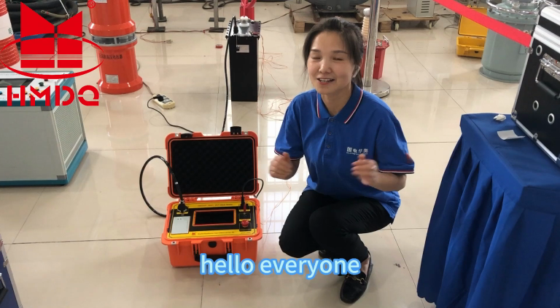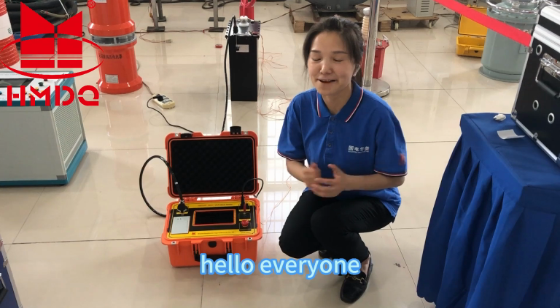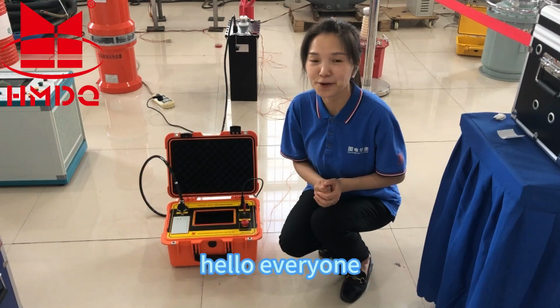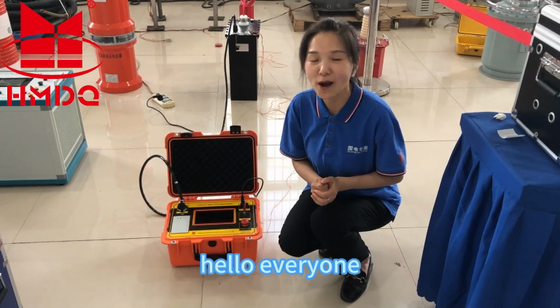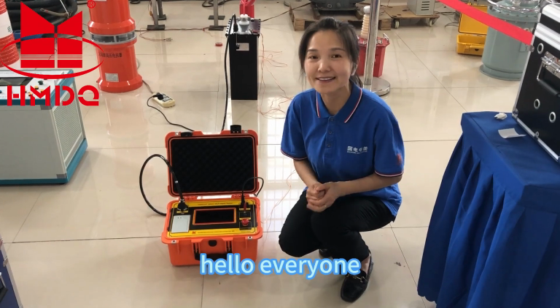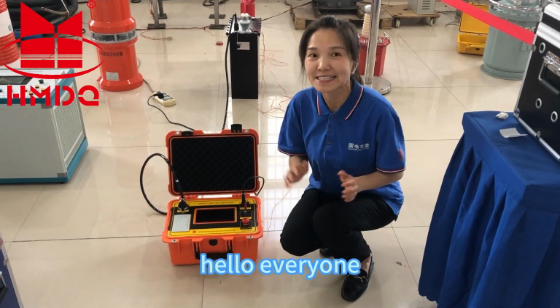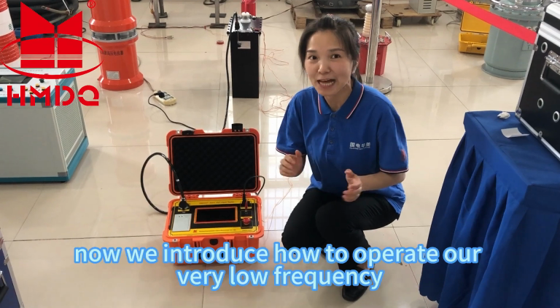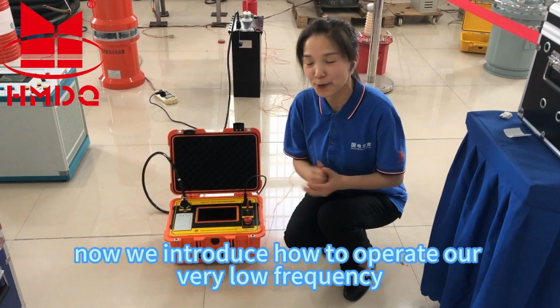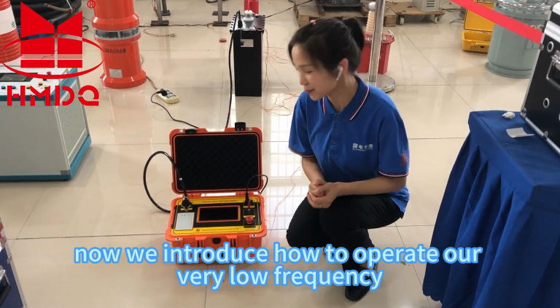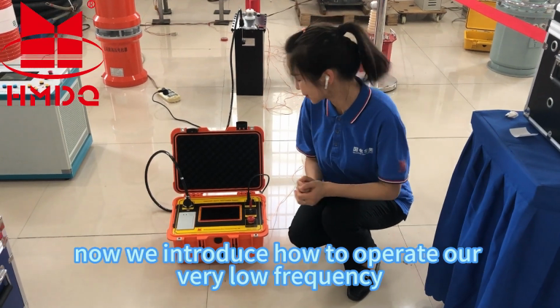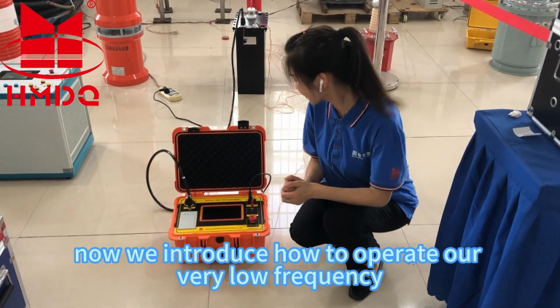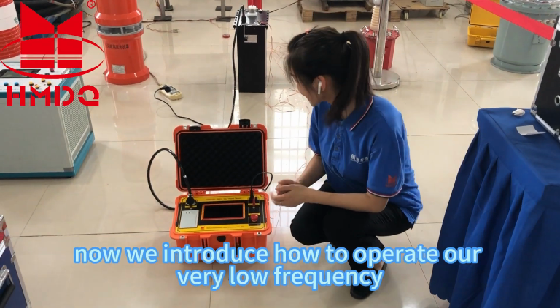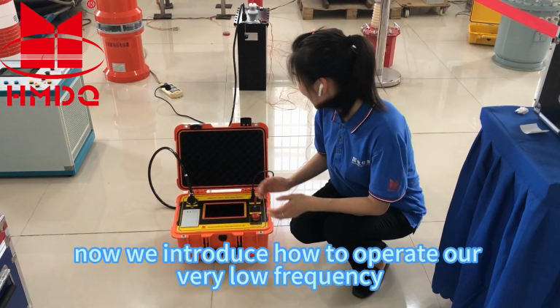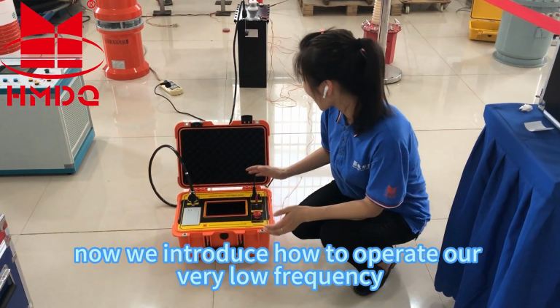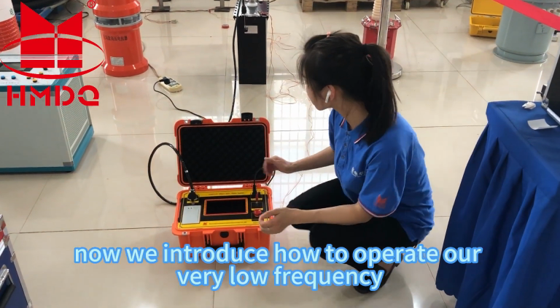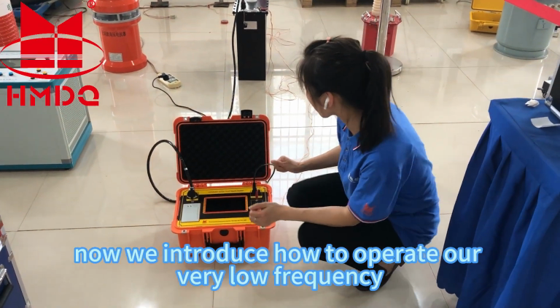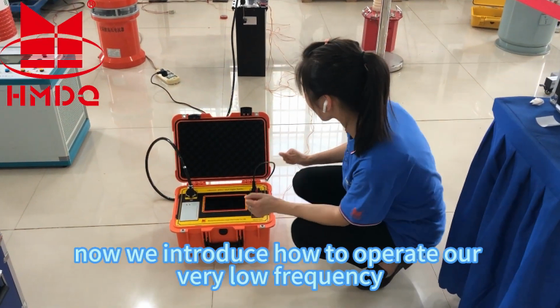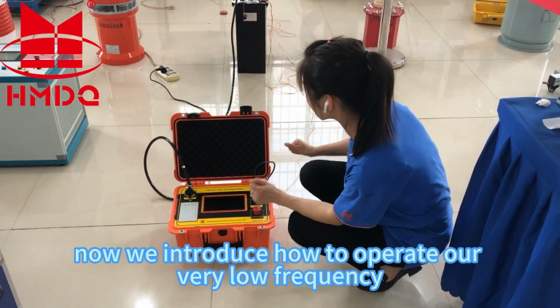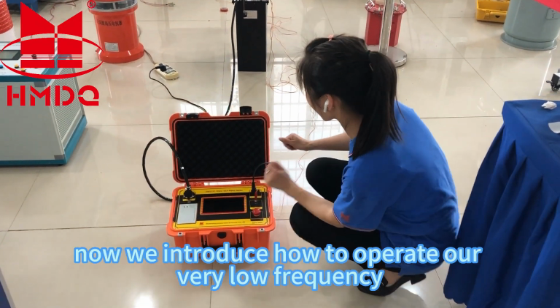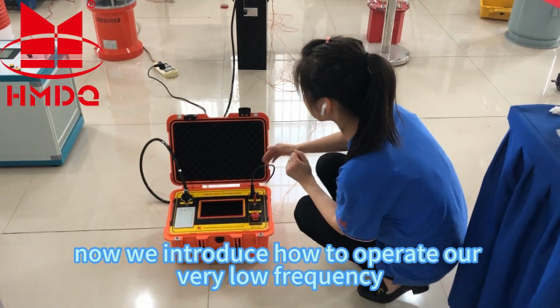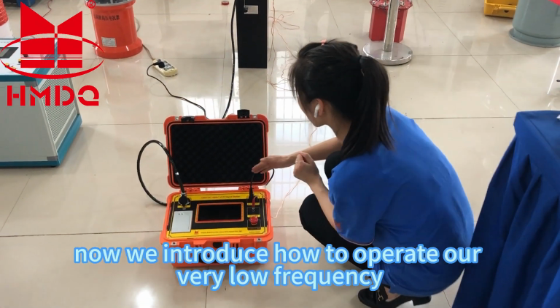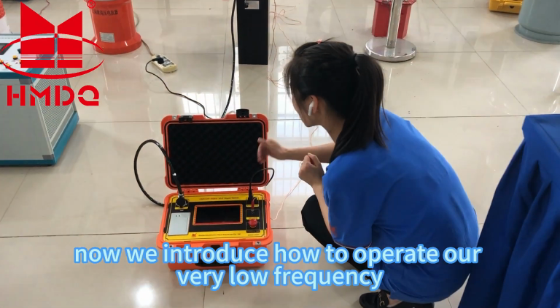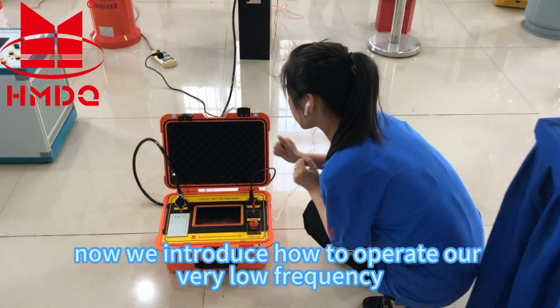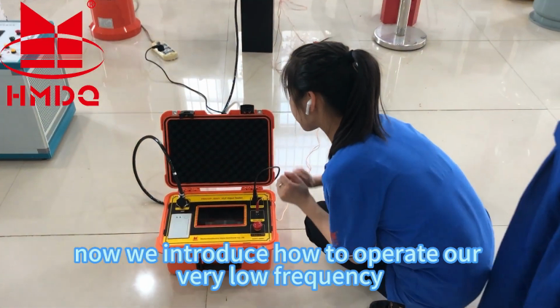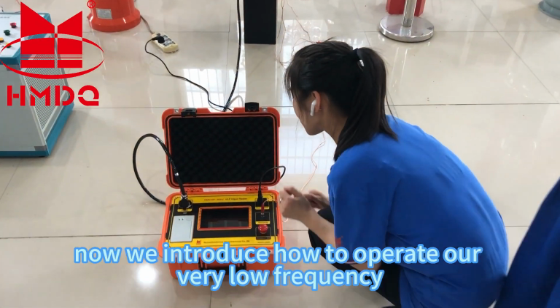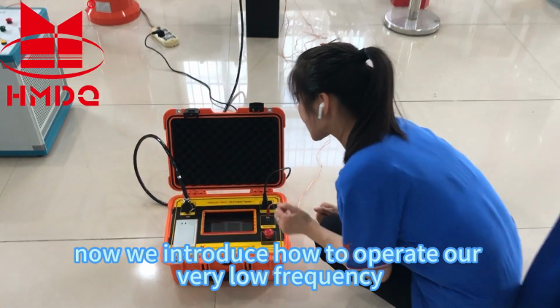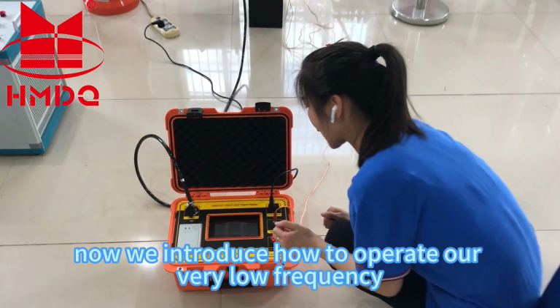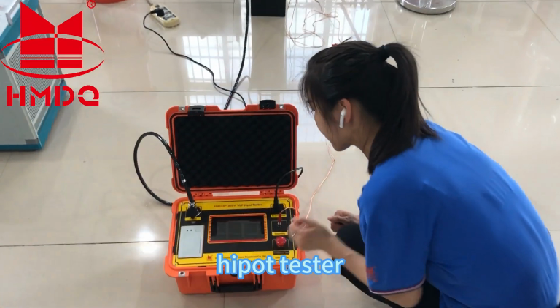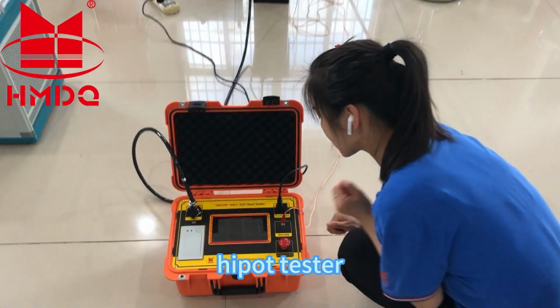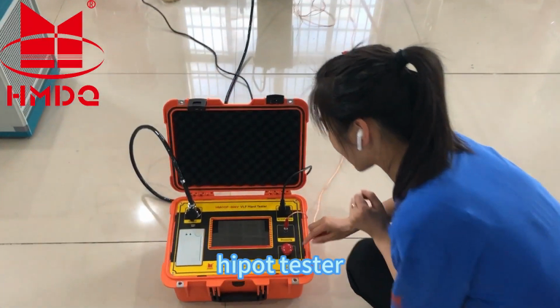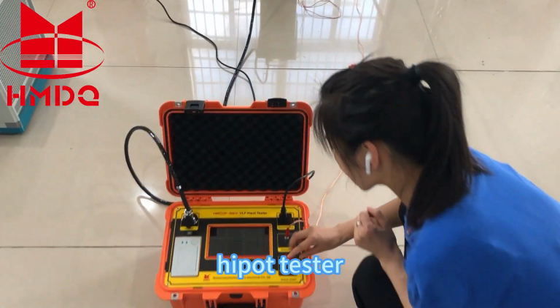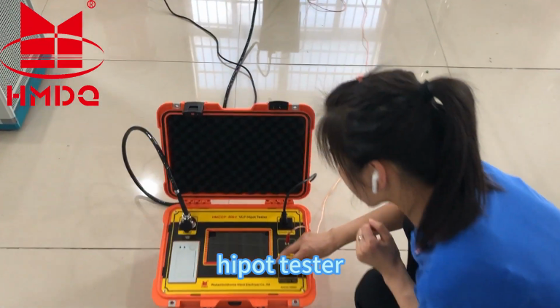Hello everyone. Now we introduce how to operate our very low-frequency high-voltage tester.